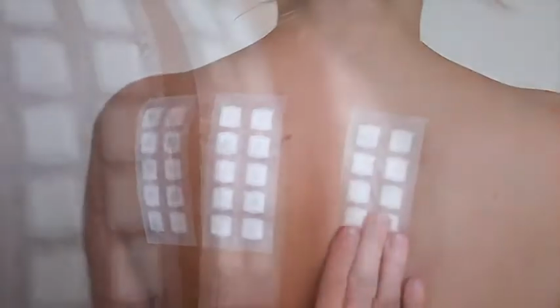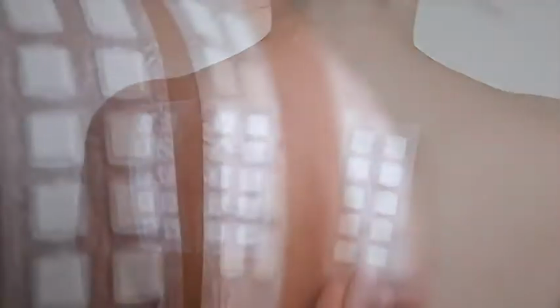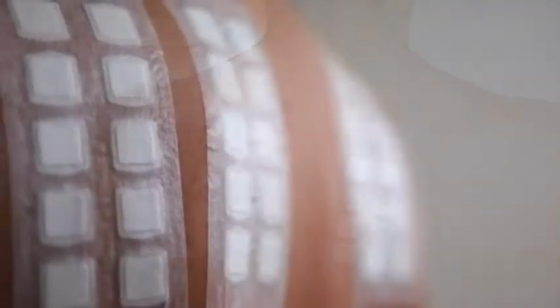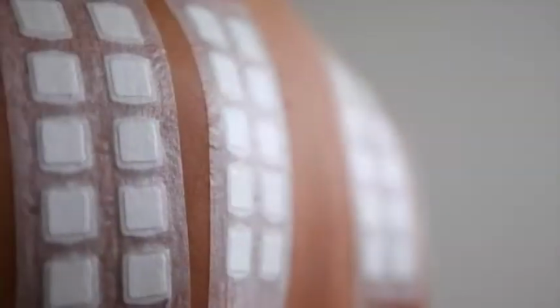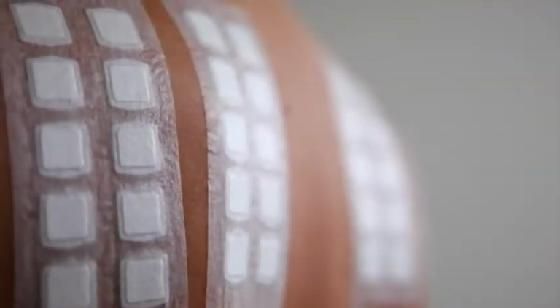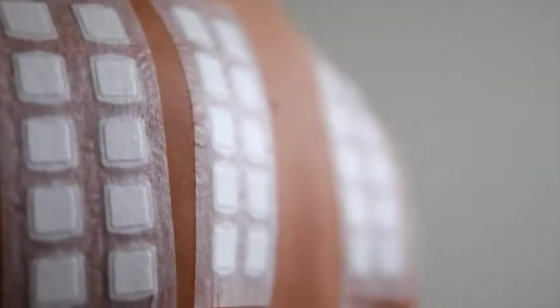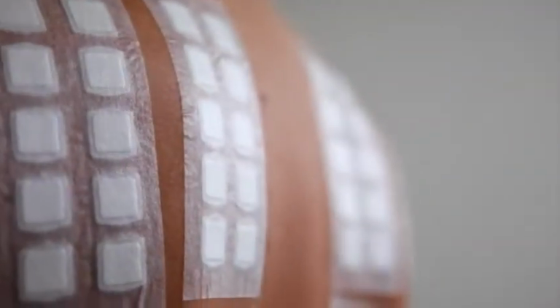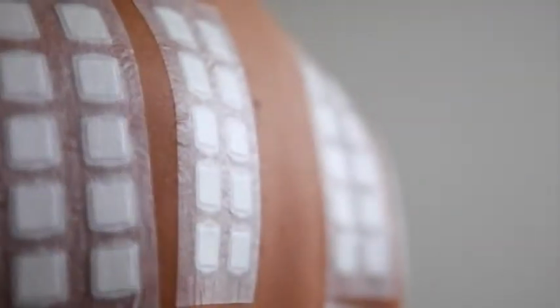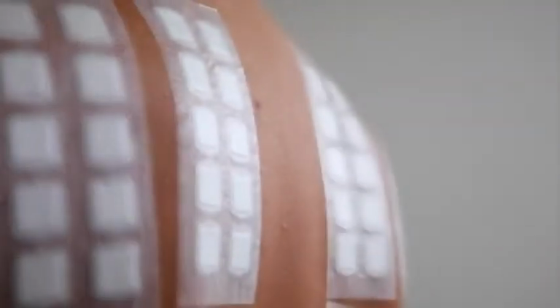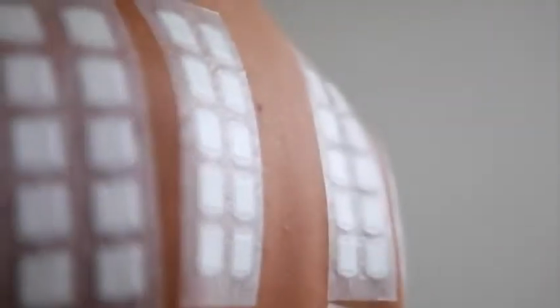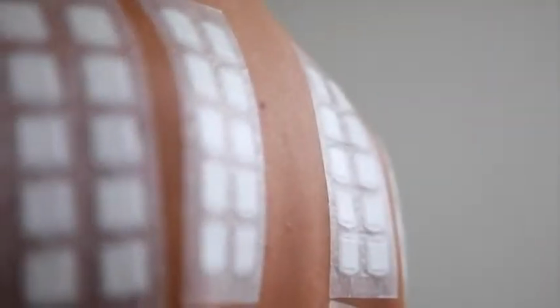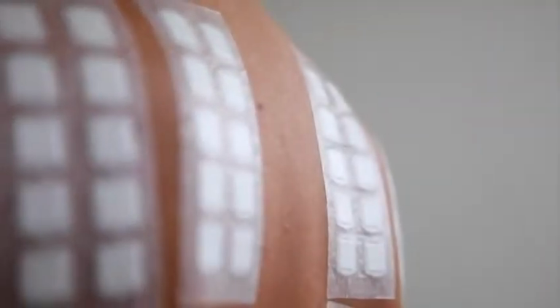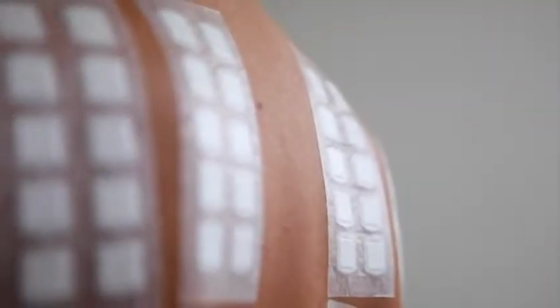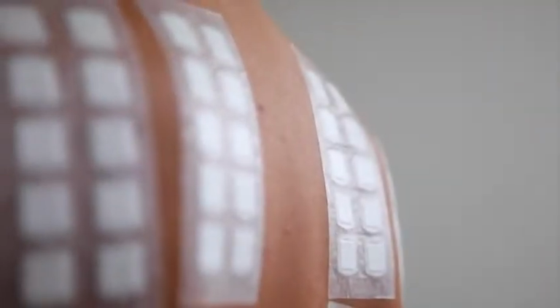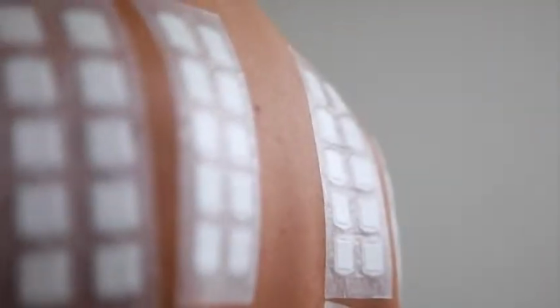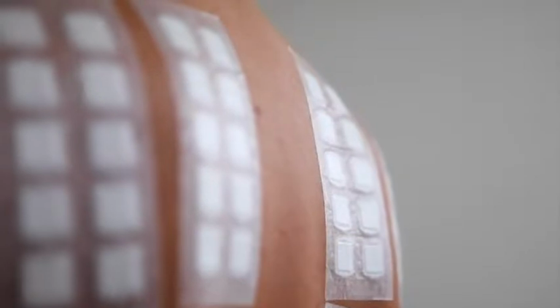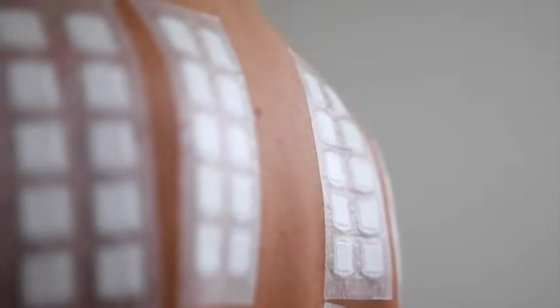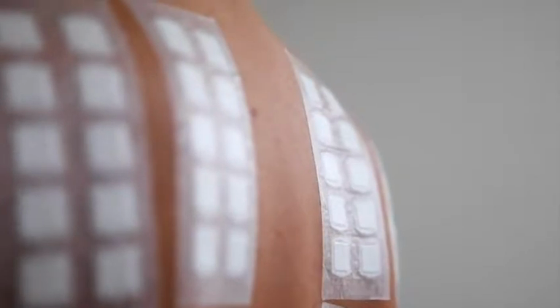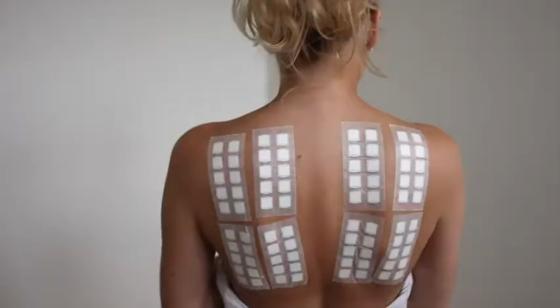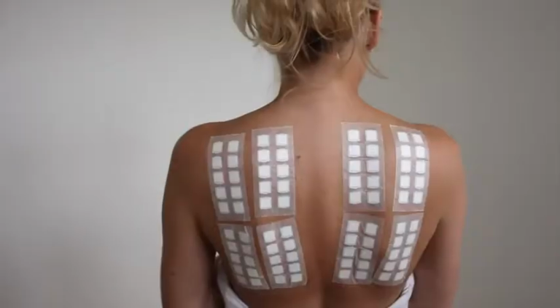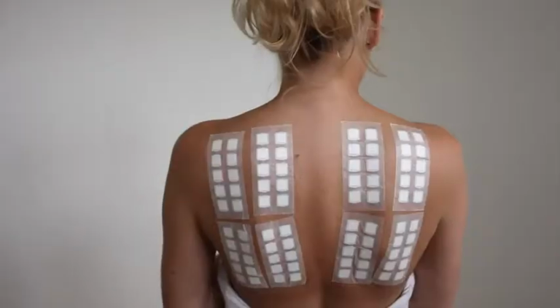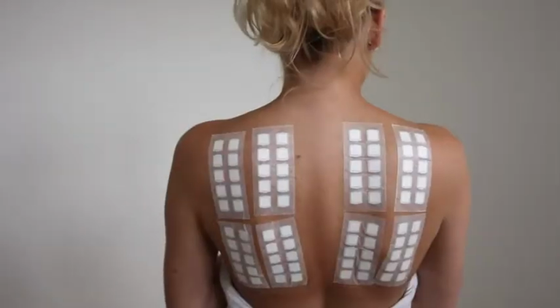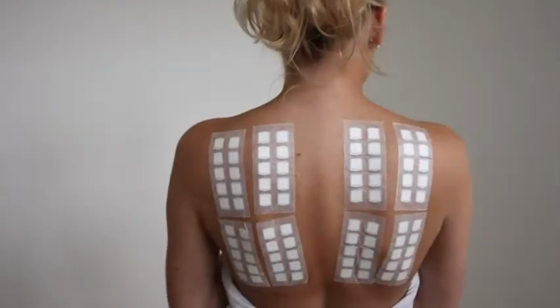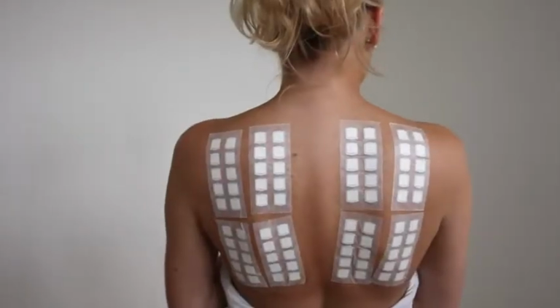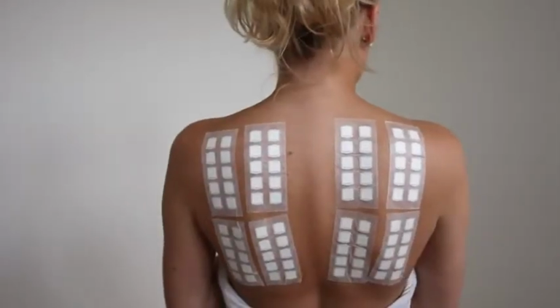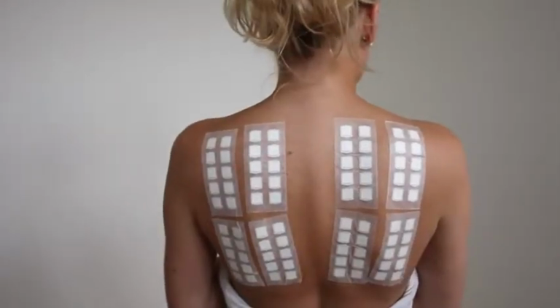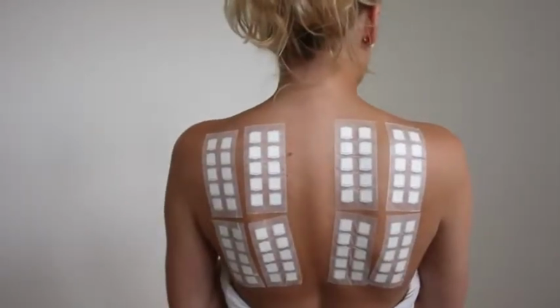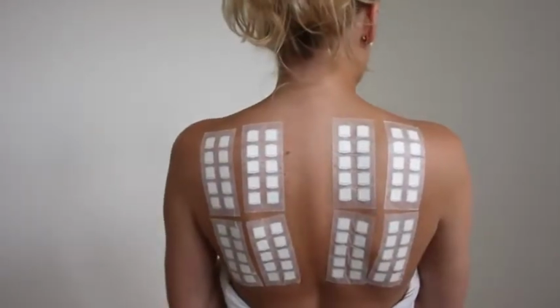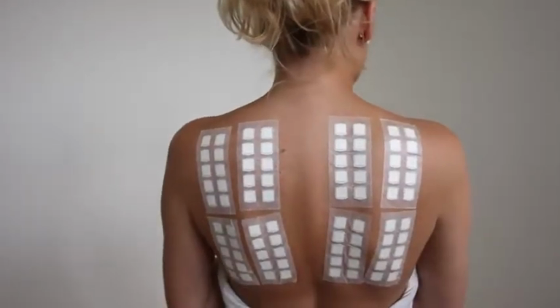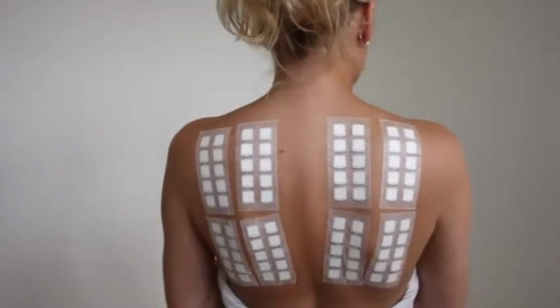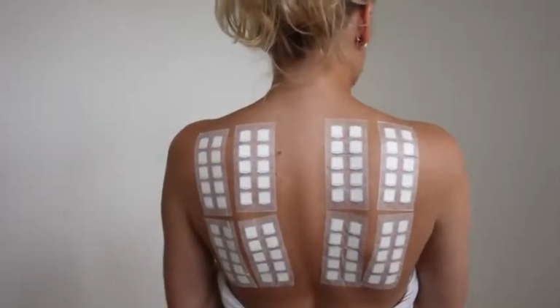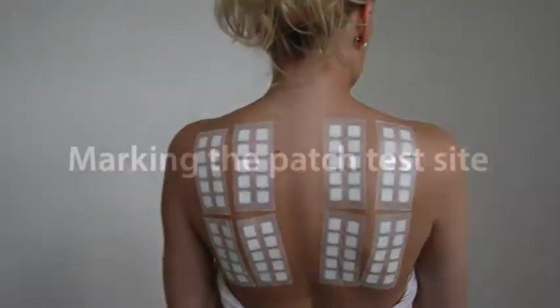If several test series are applied, two horizontal rows of 4 to 5 units per row can be applied across the back.